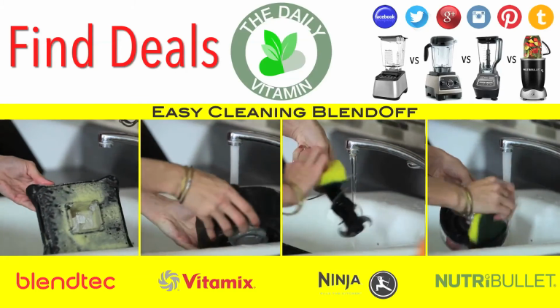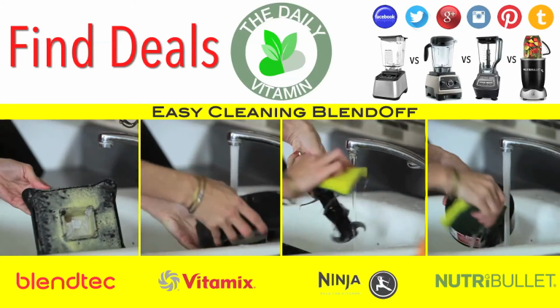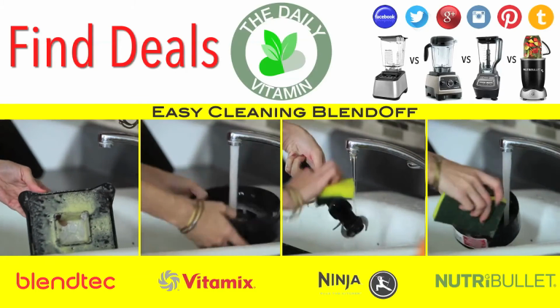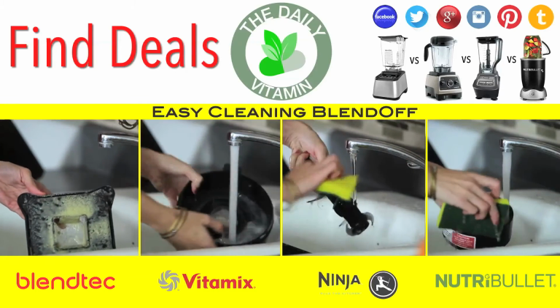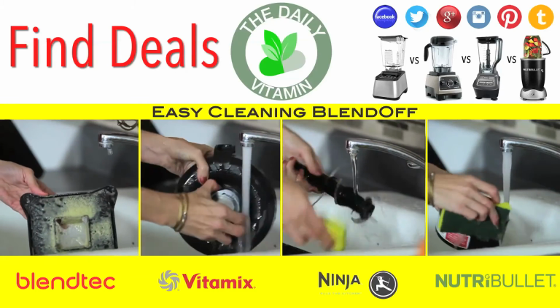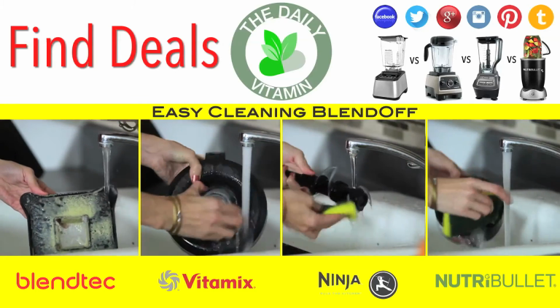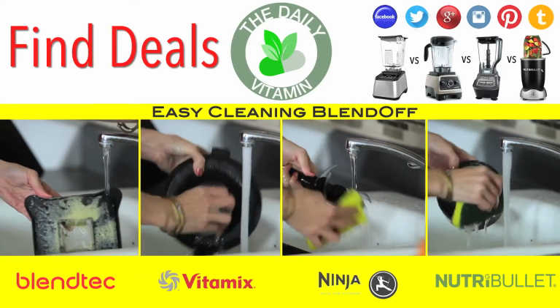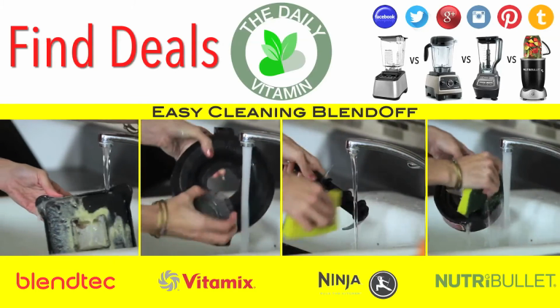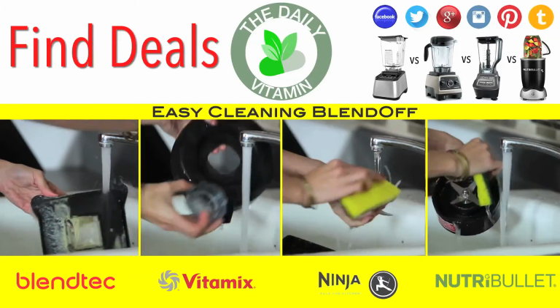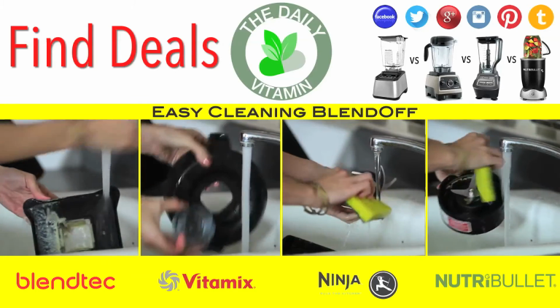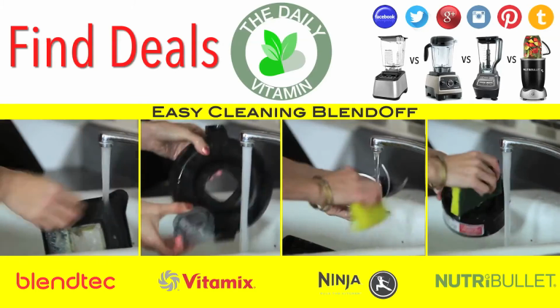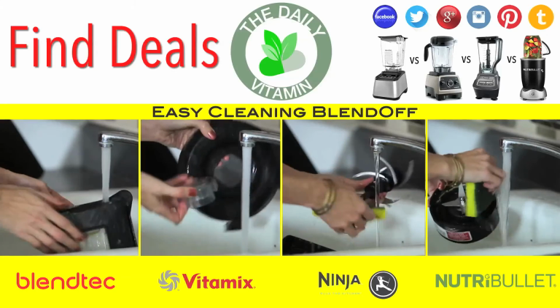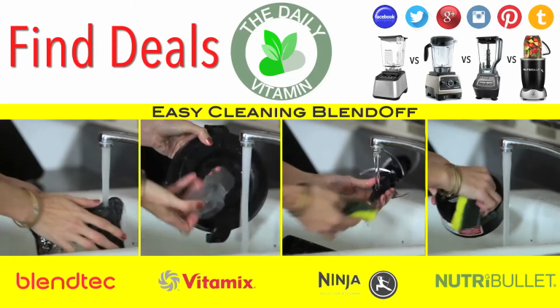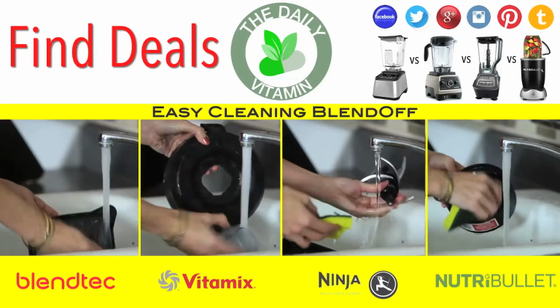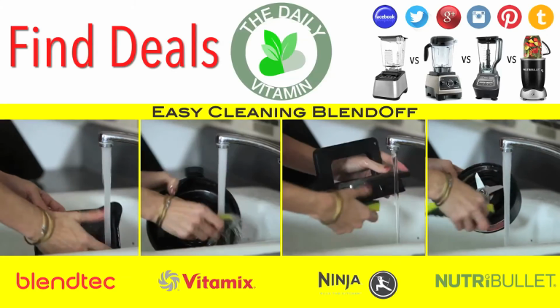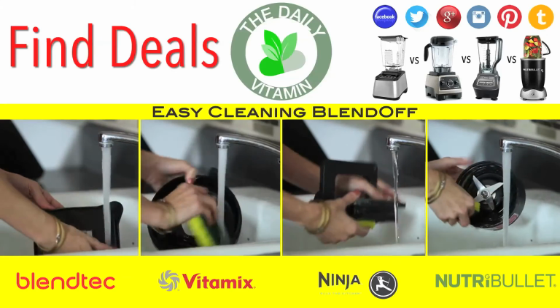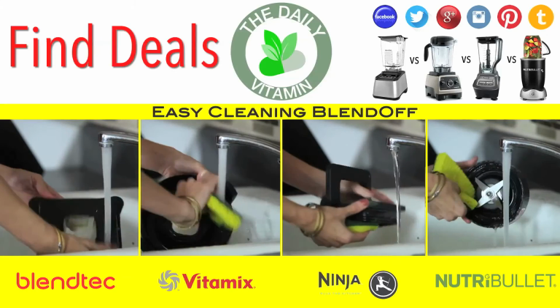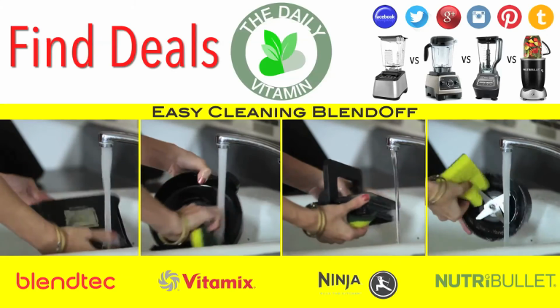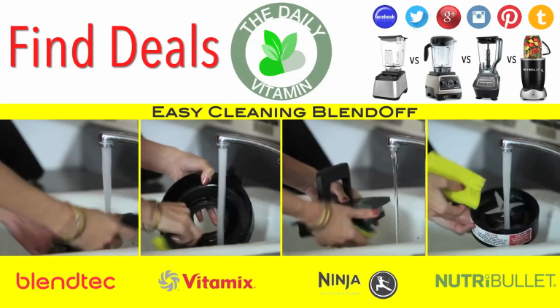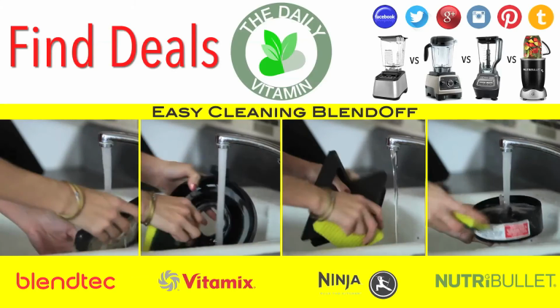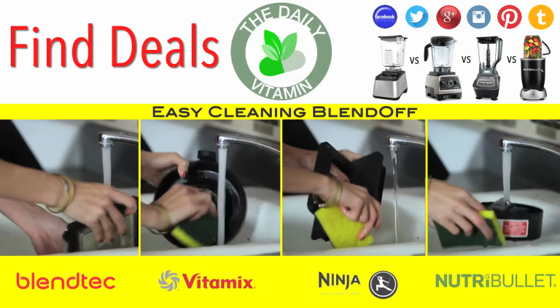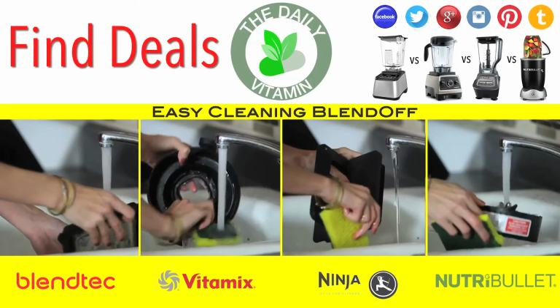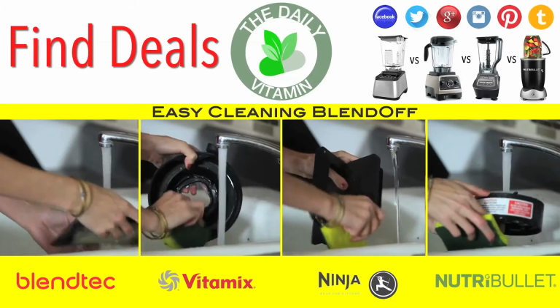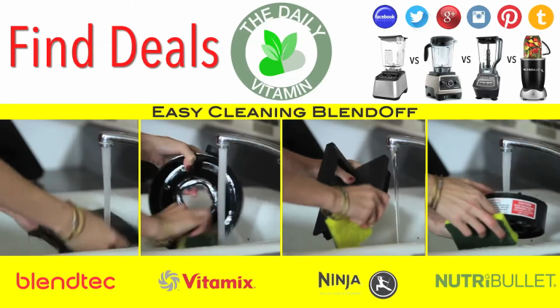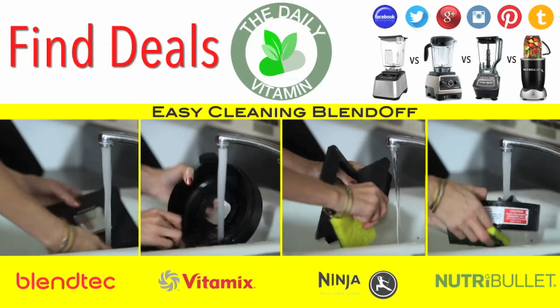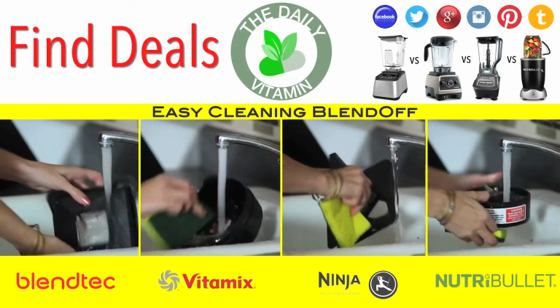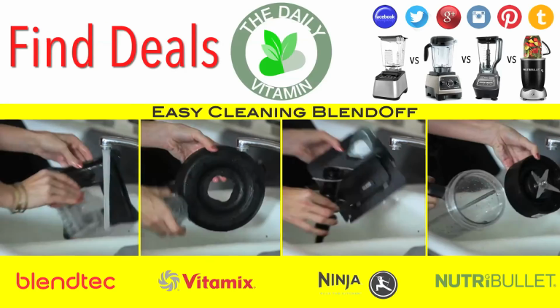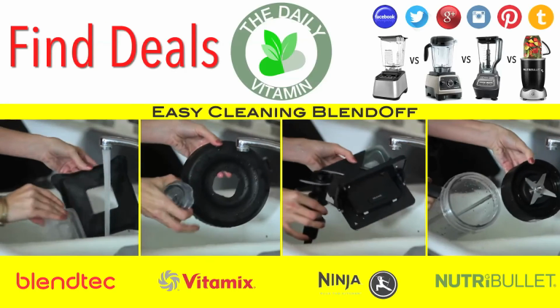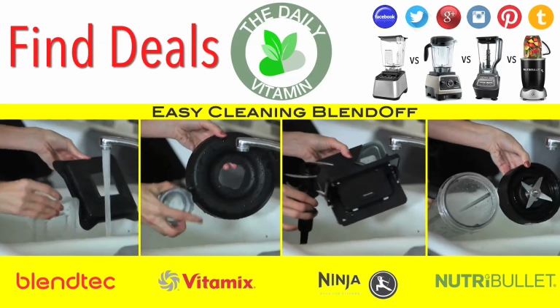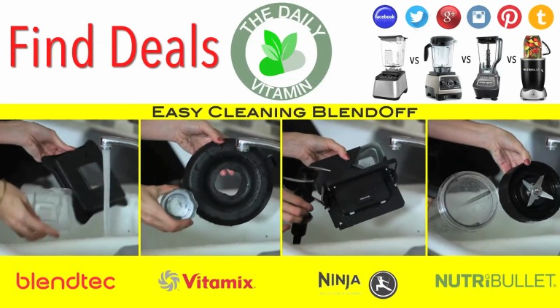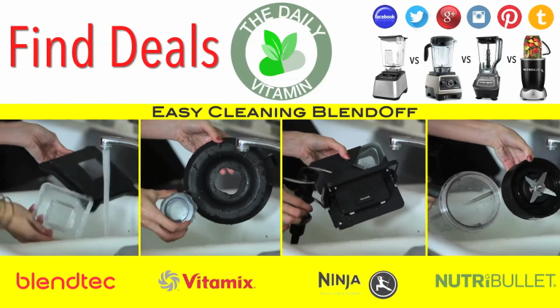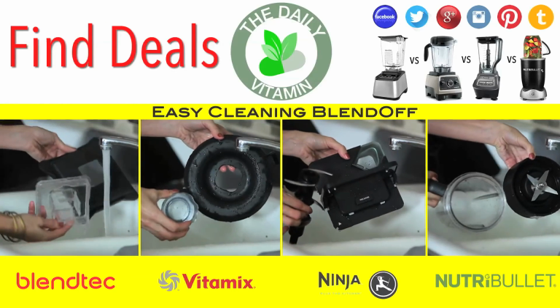Make sure to research more about these high-power blenders and find which one is best for you. A link to the review is below this video.